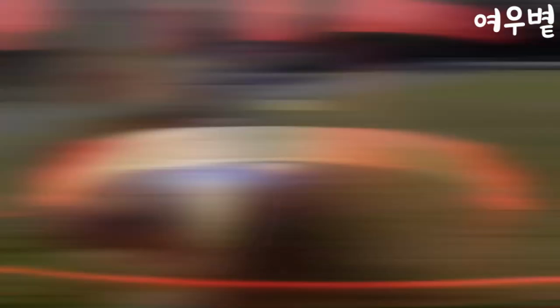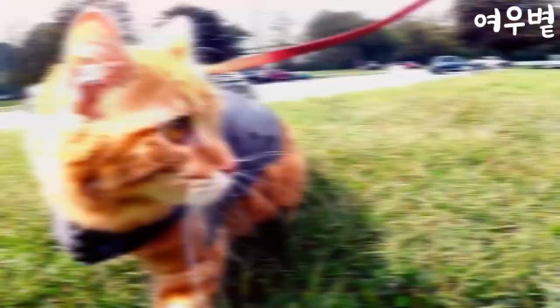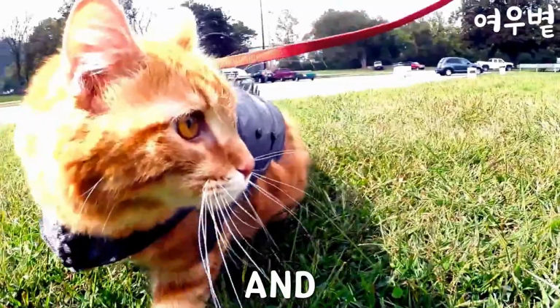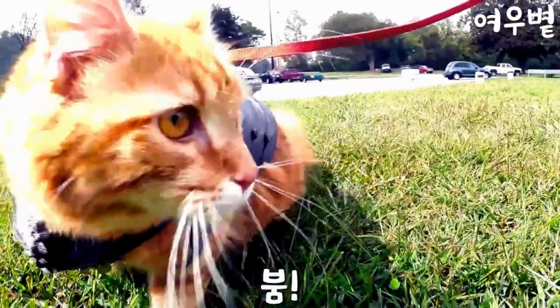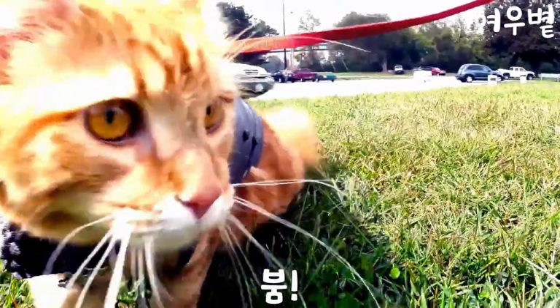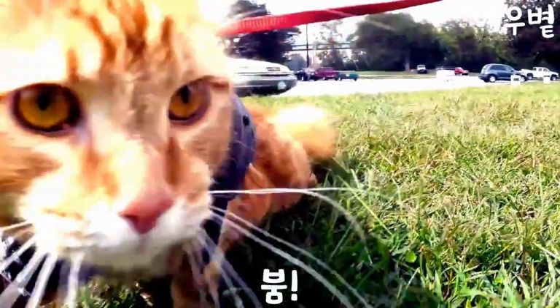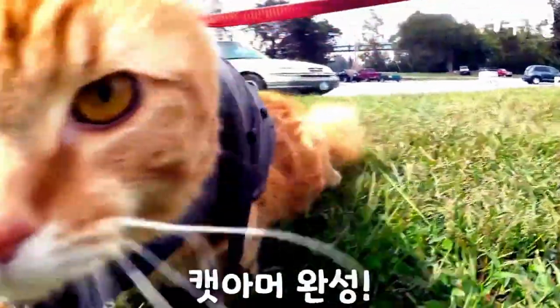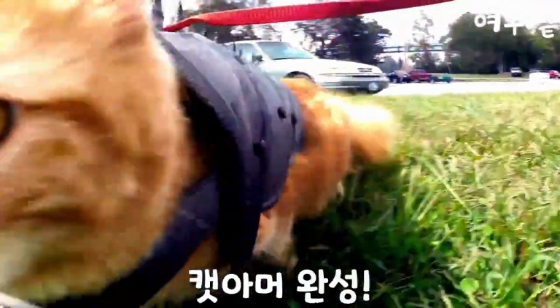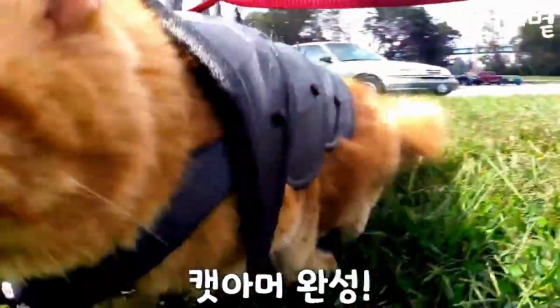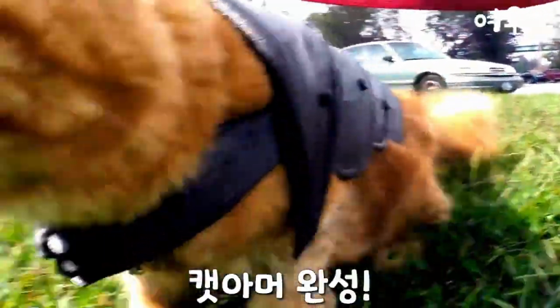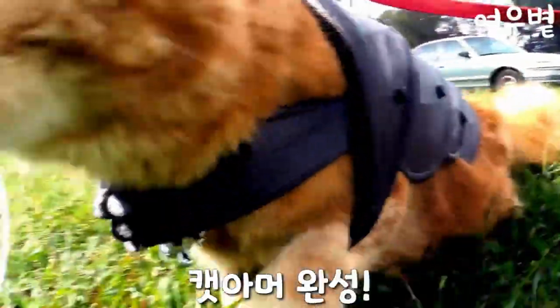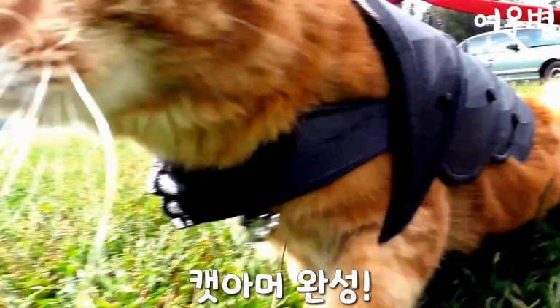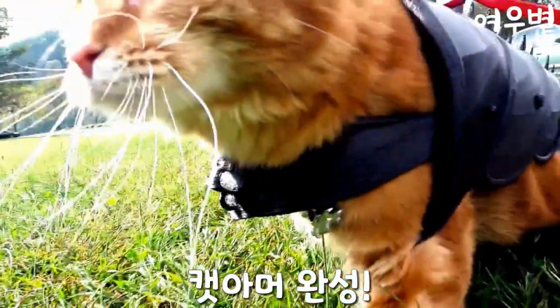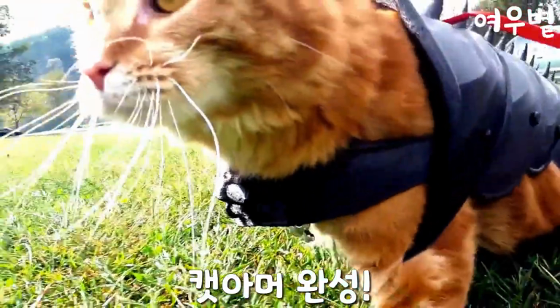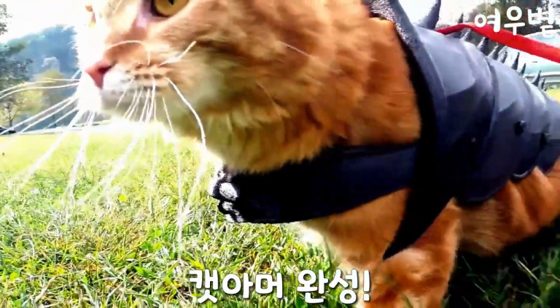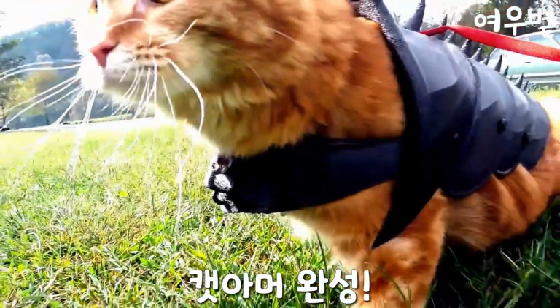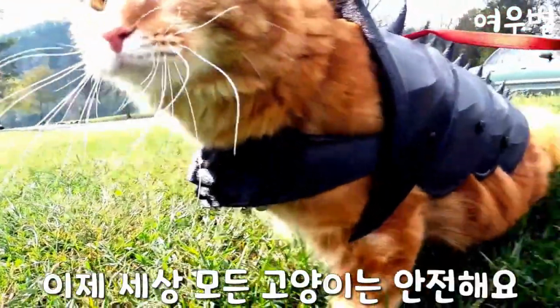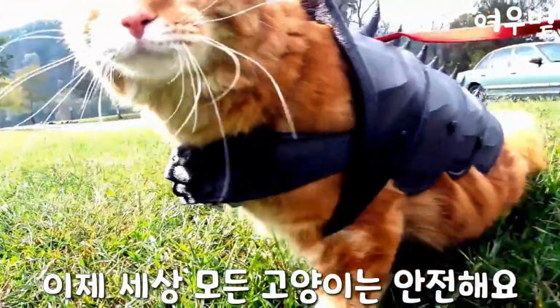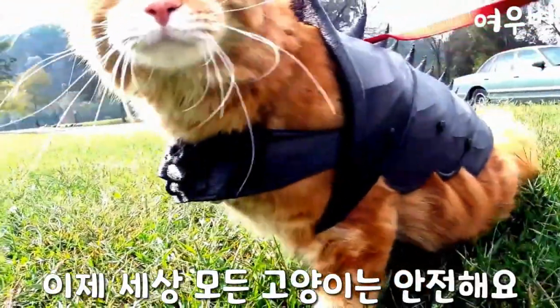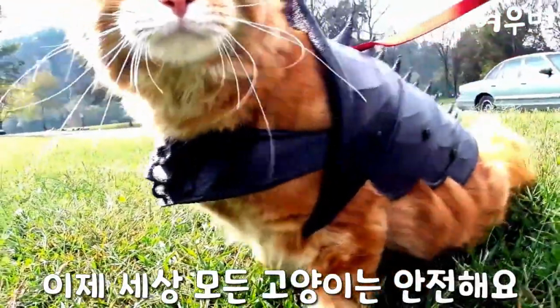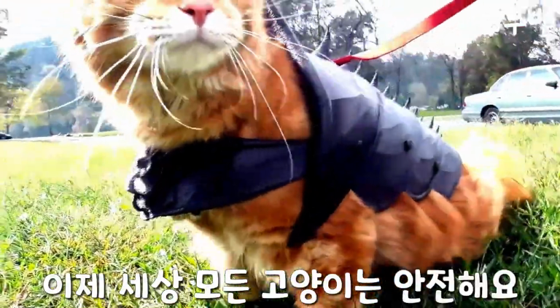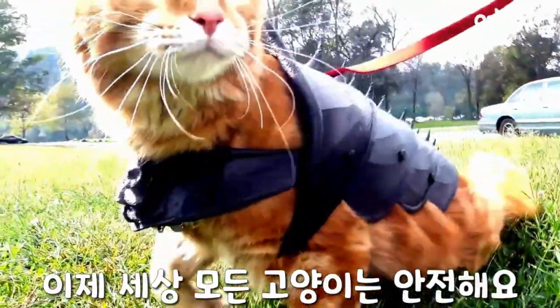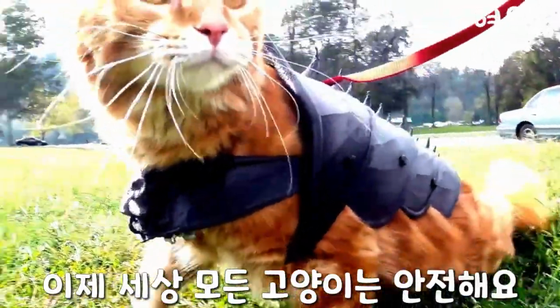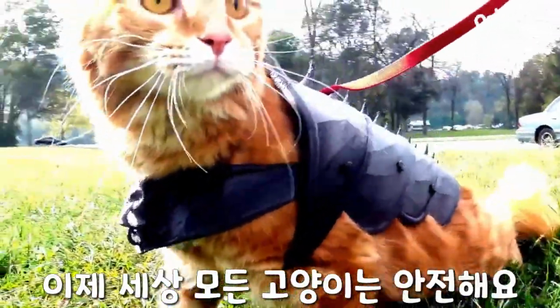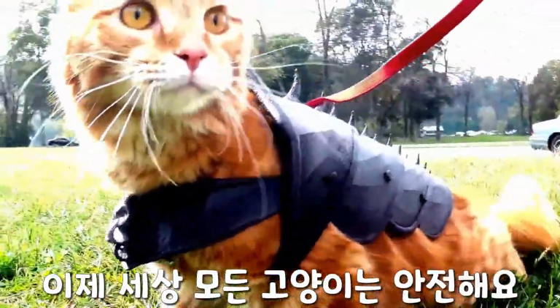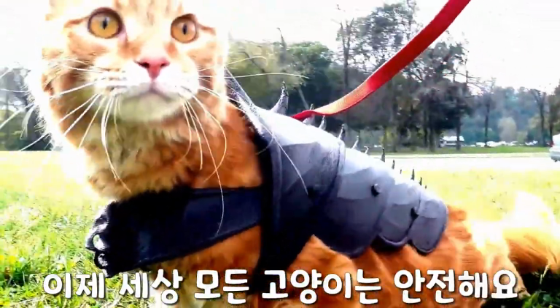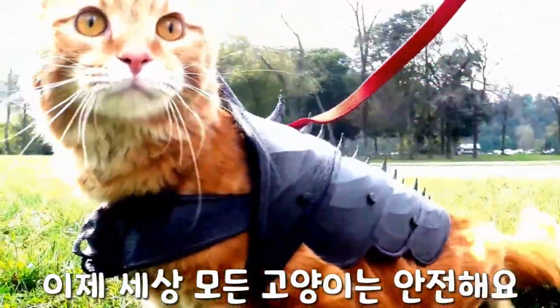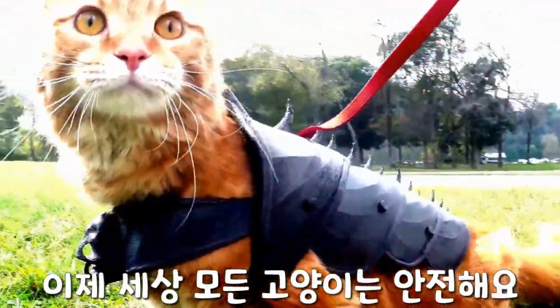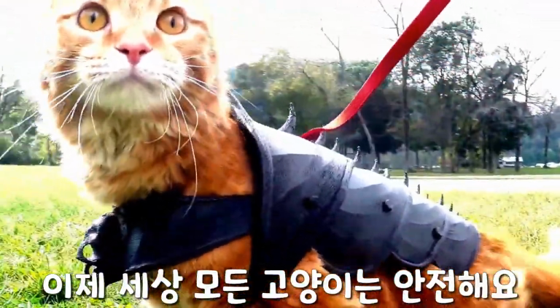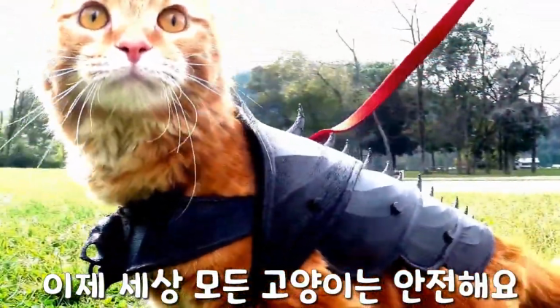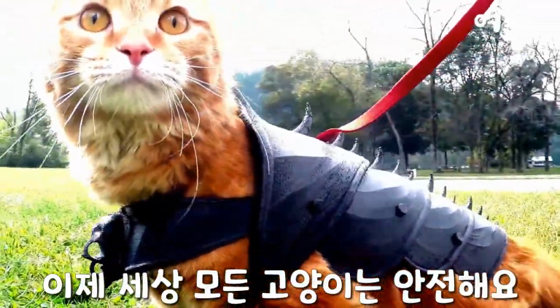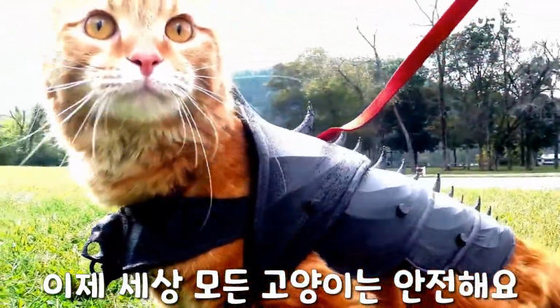Boom — Bobo's cat armor is complete! Now all cats all over the world can roam safely.